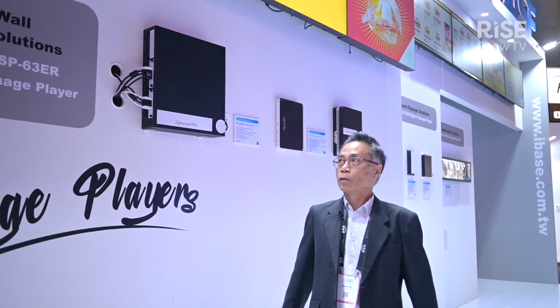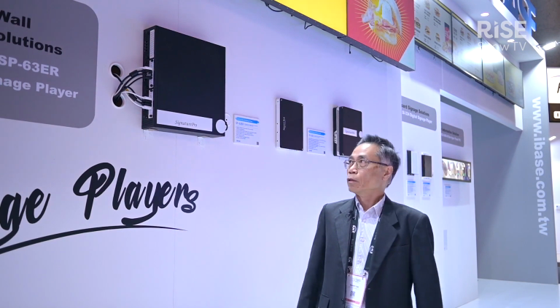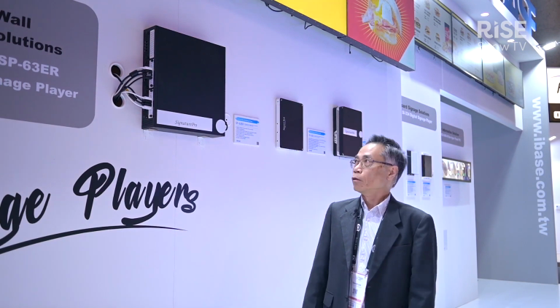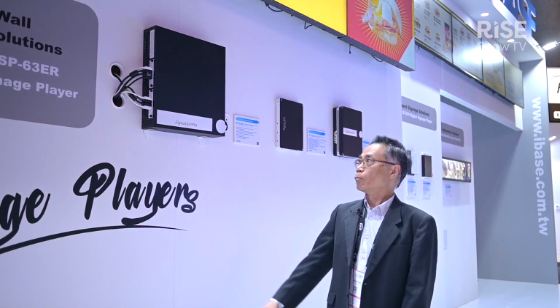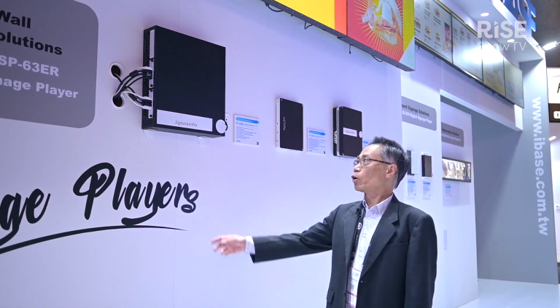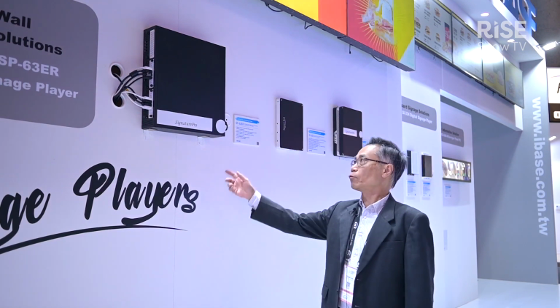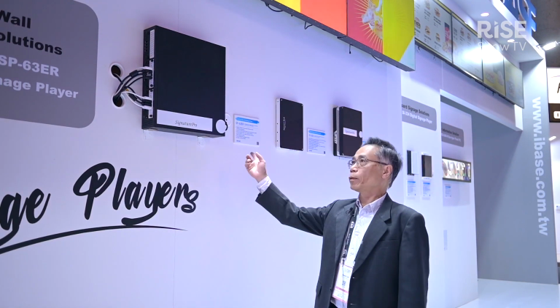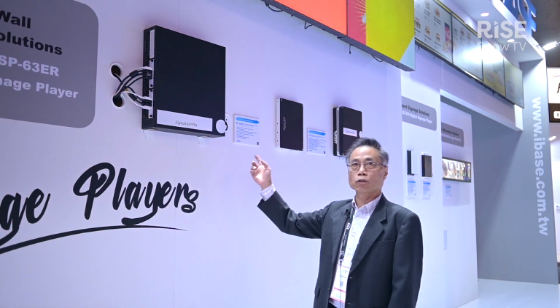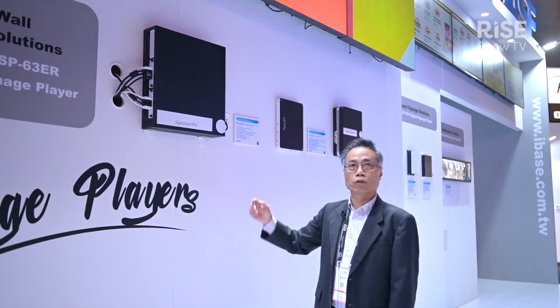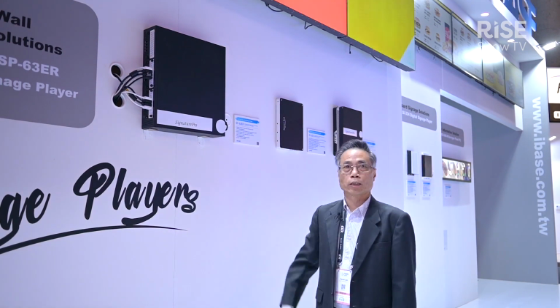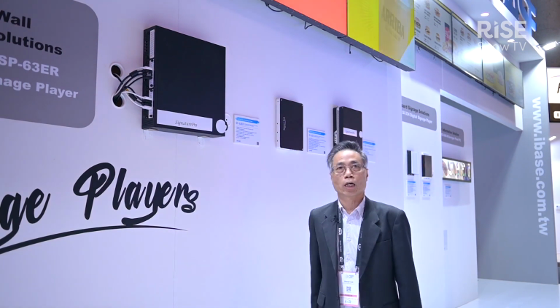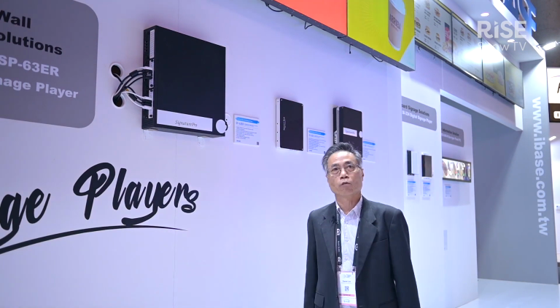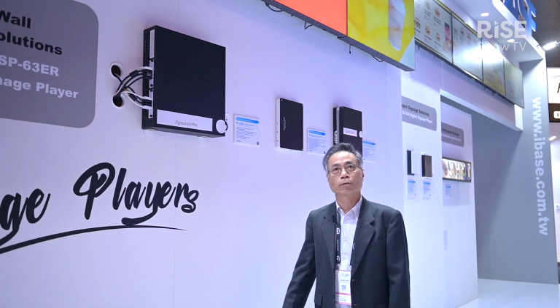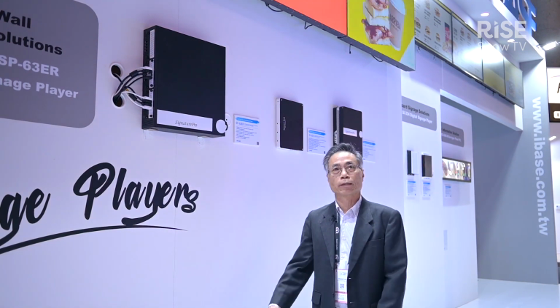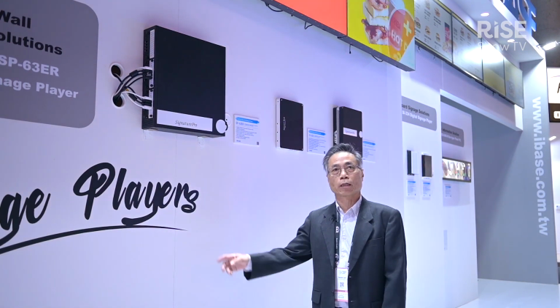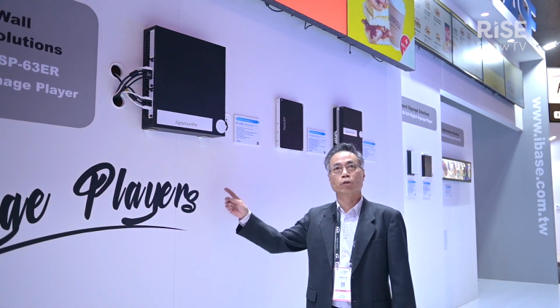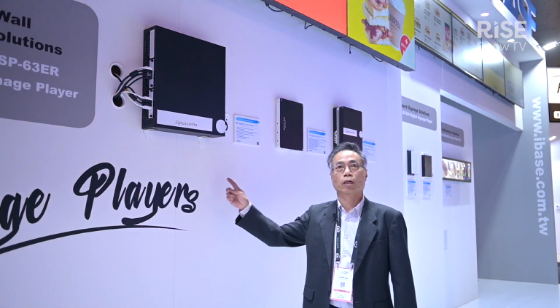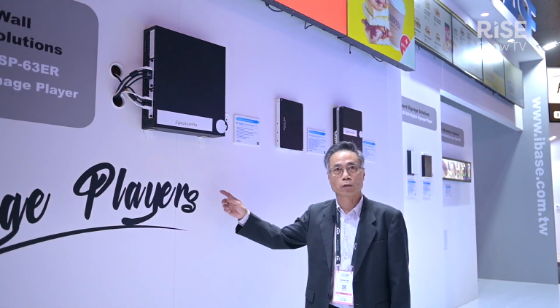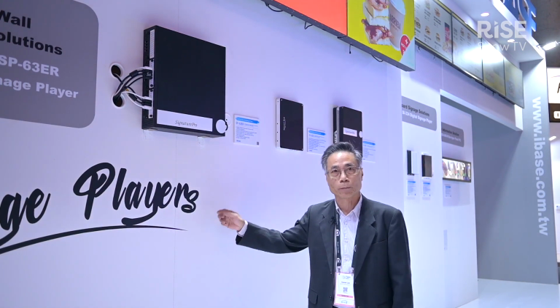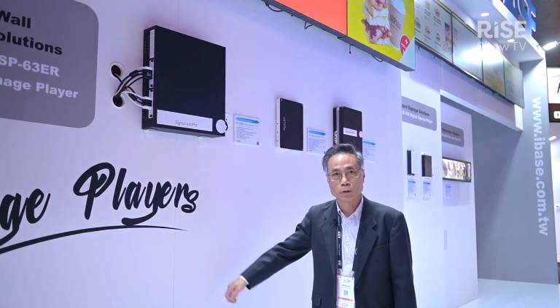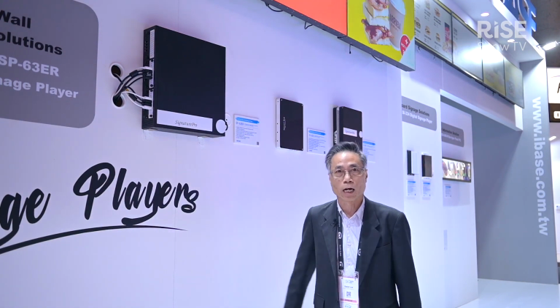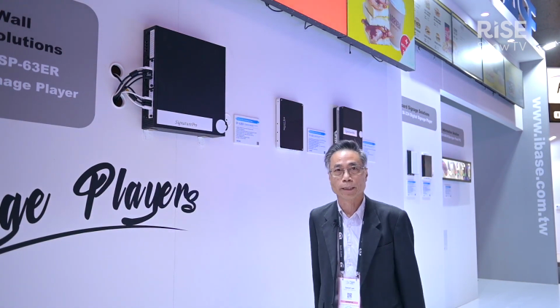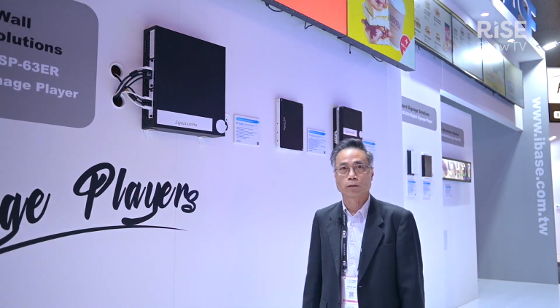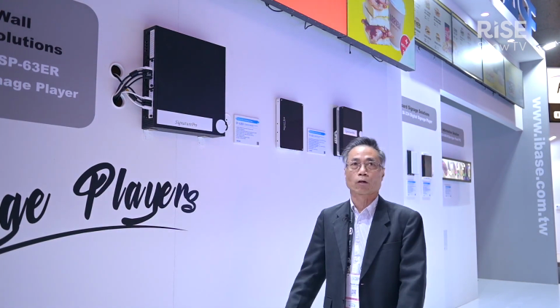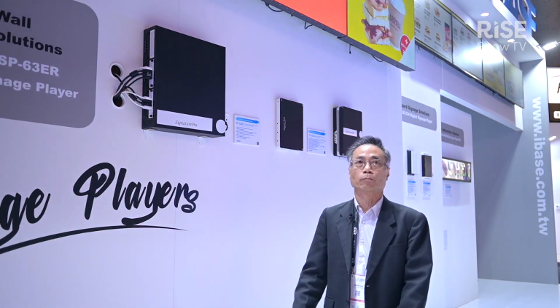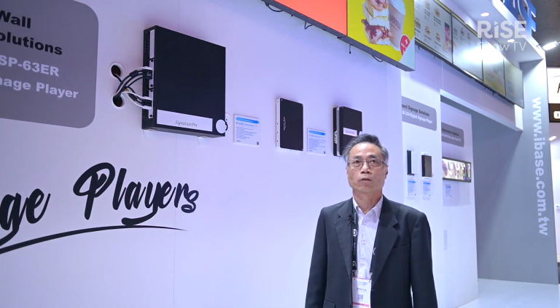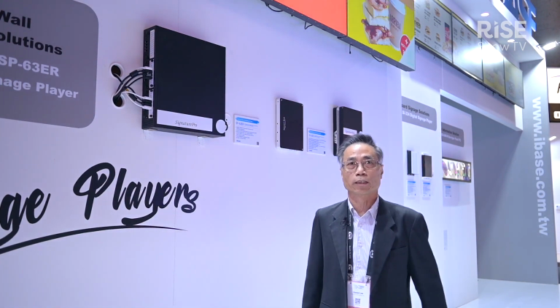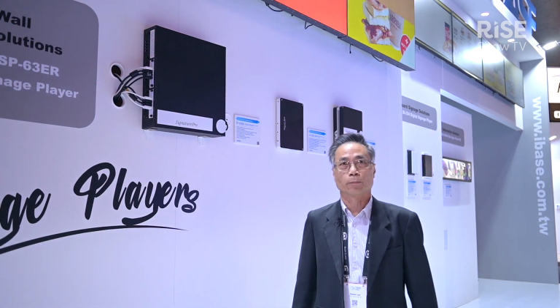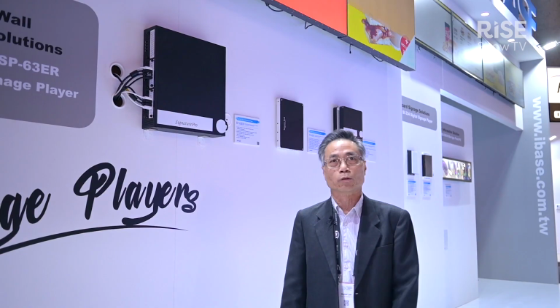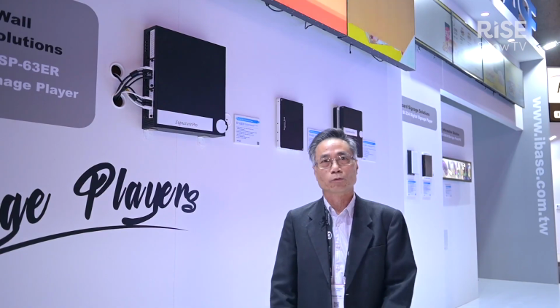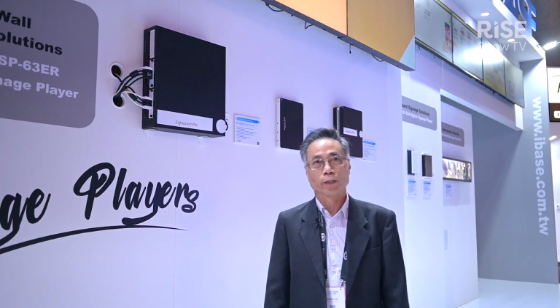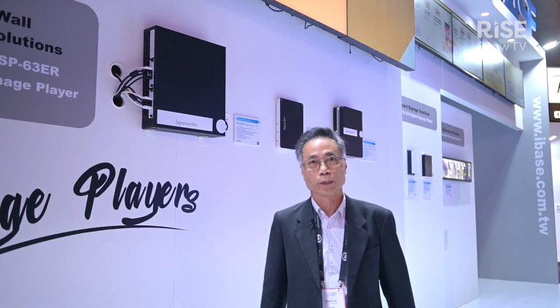For more information, you can check our website at www.ibase.com.tw. Thank you.